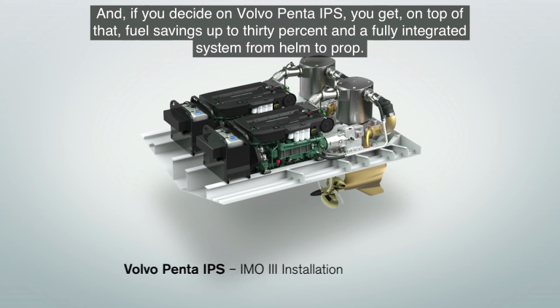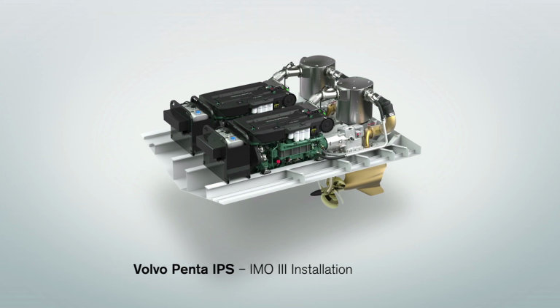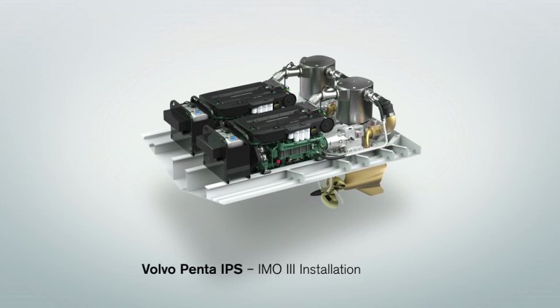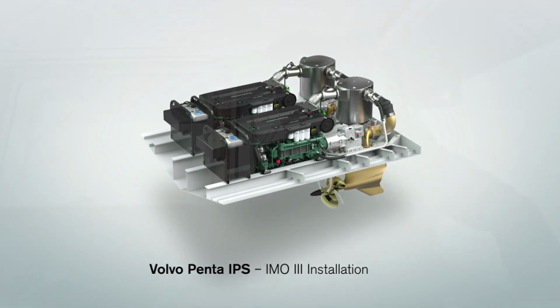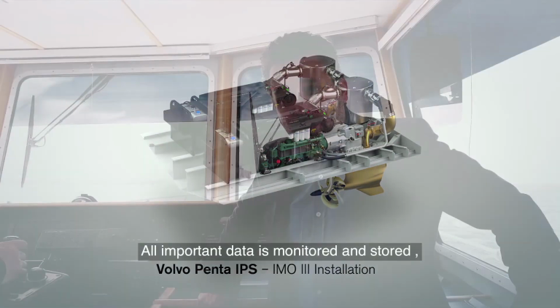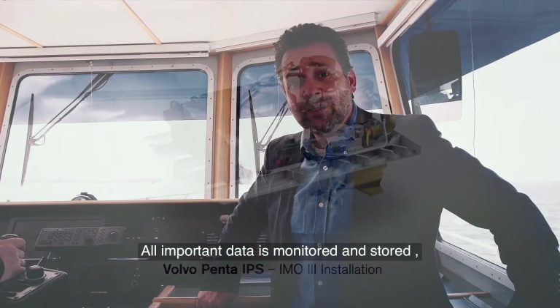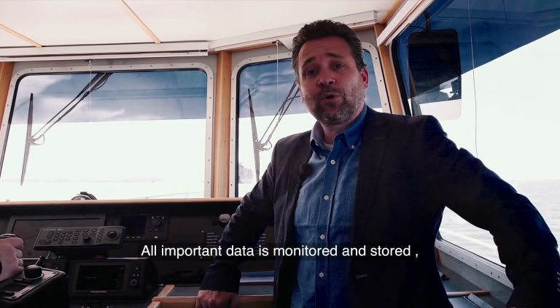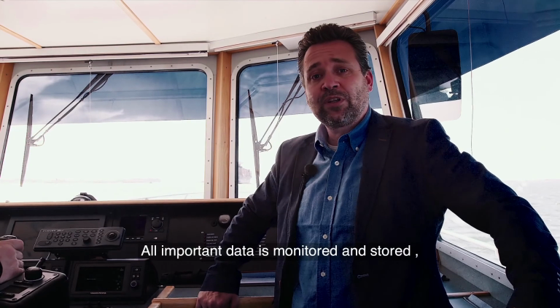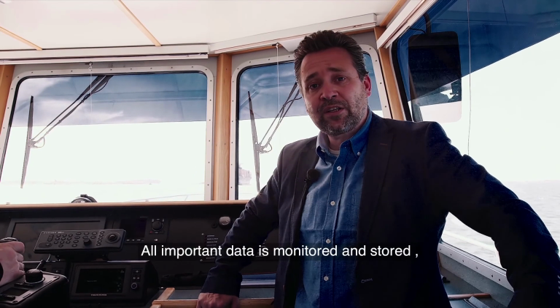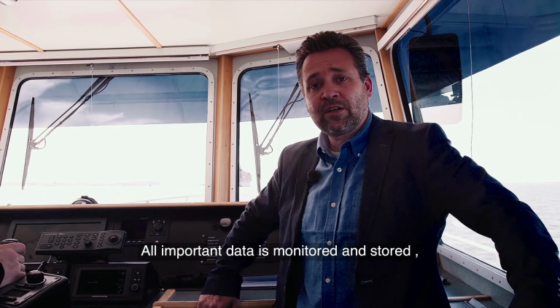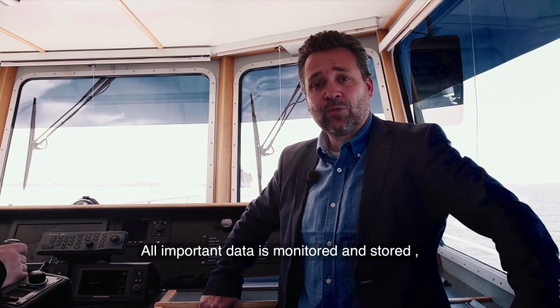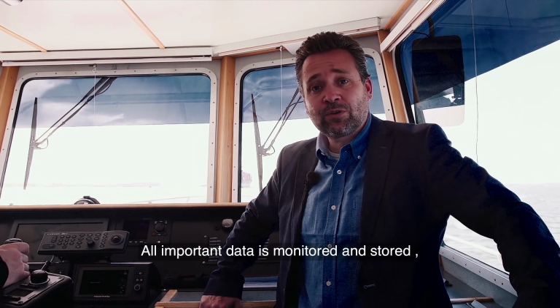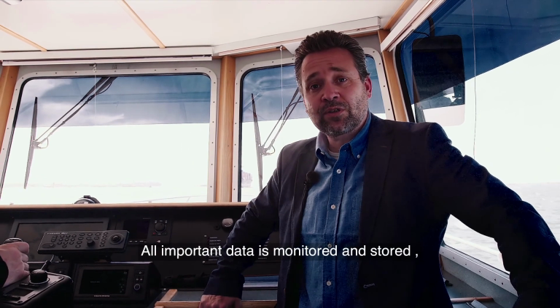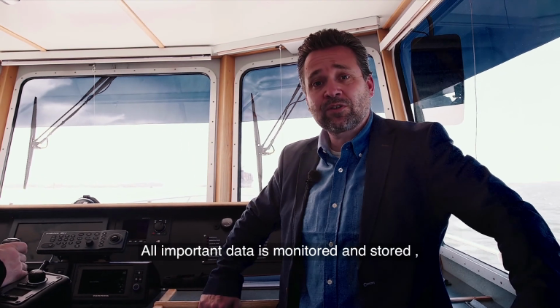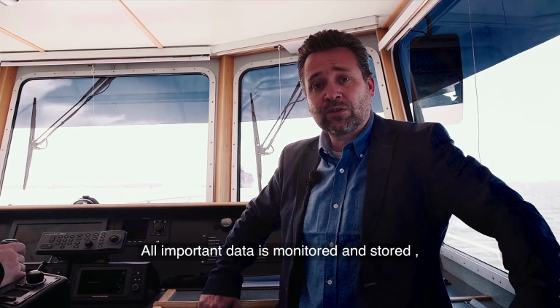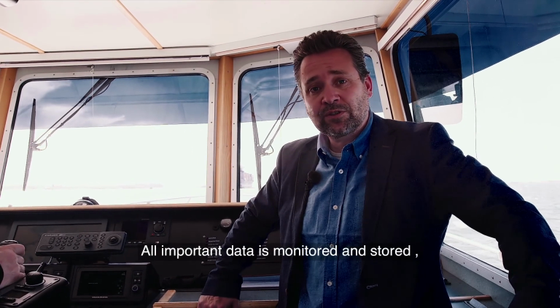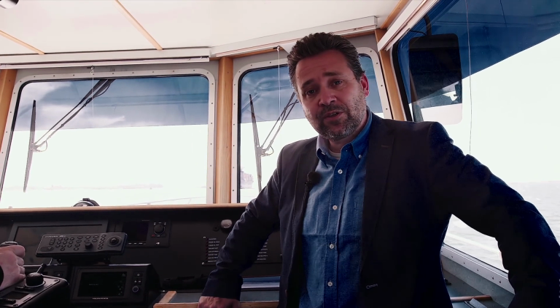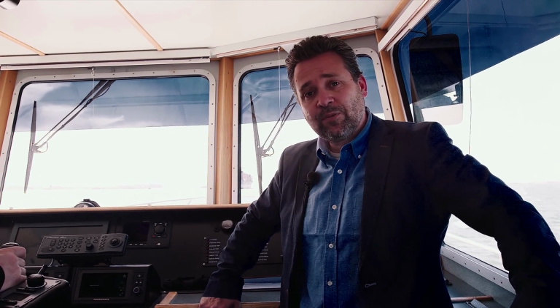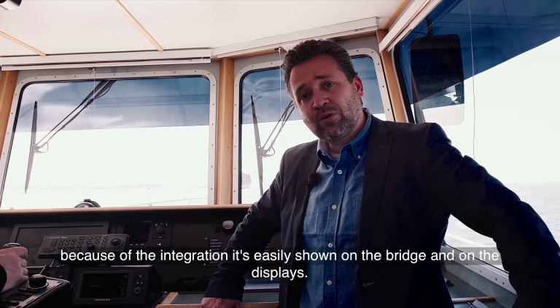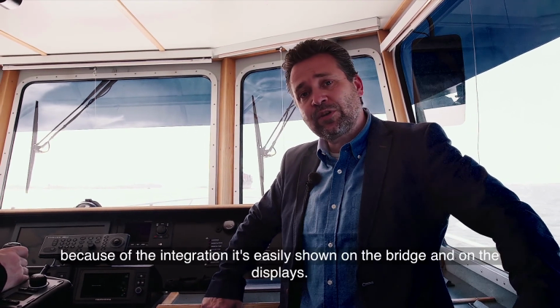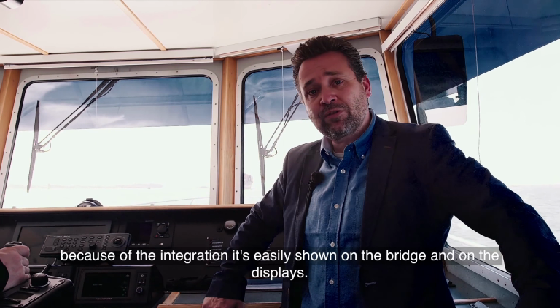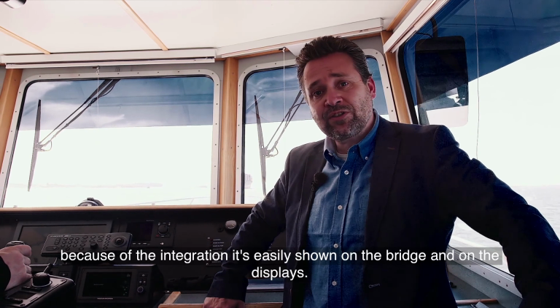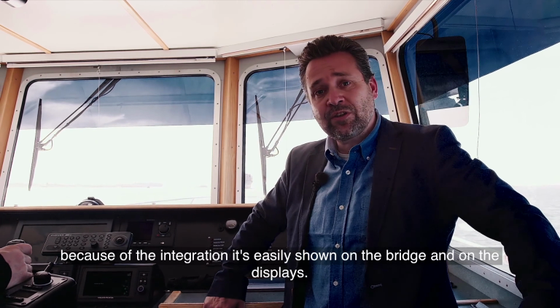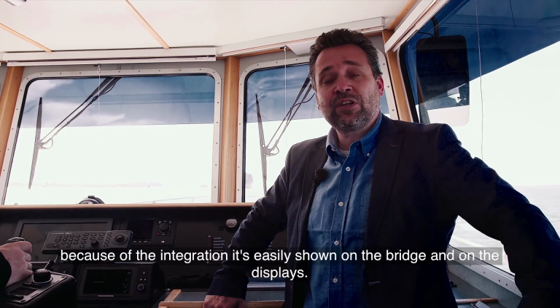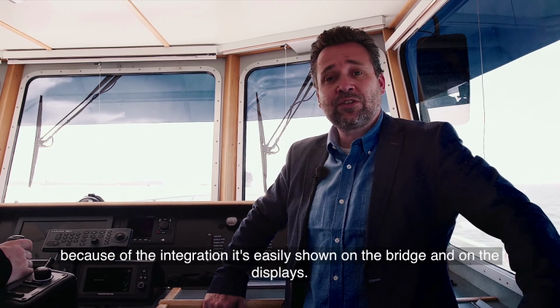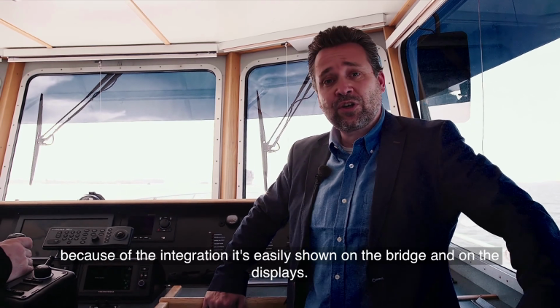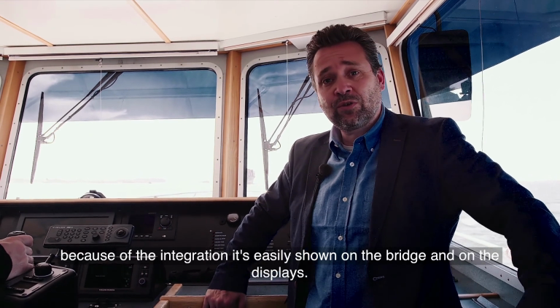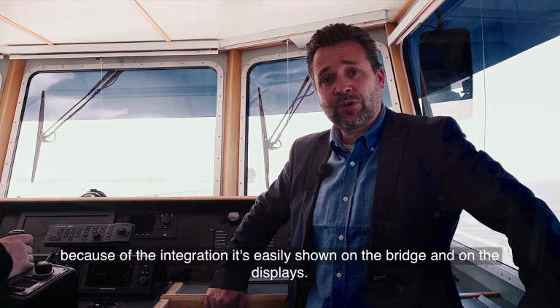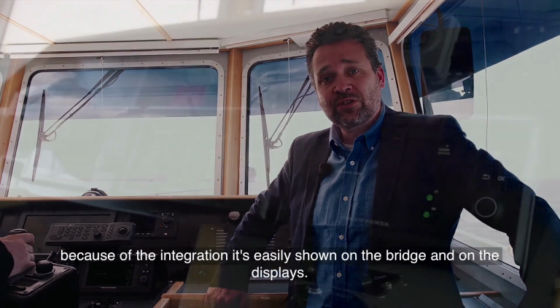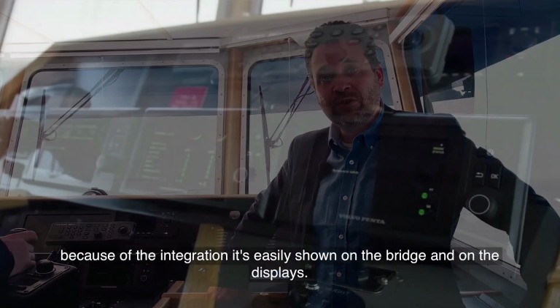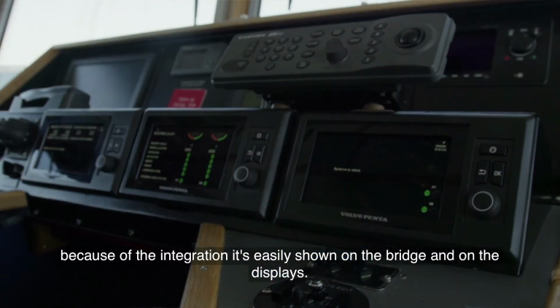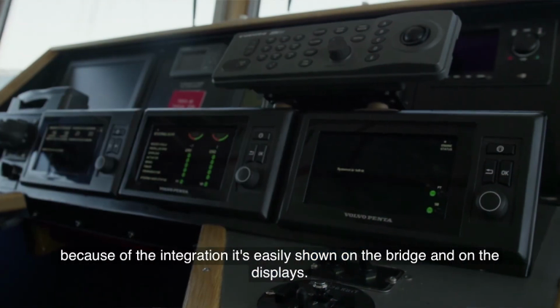All important data is monitored and stored. Because of the integration, it's easily shown on the bridge on the displays.